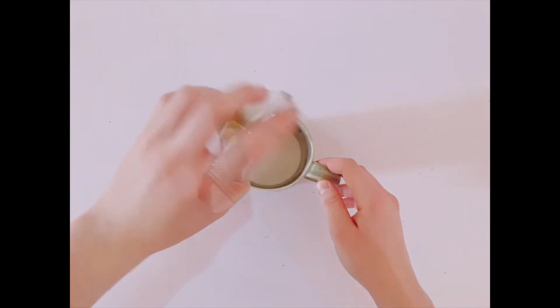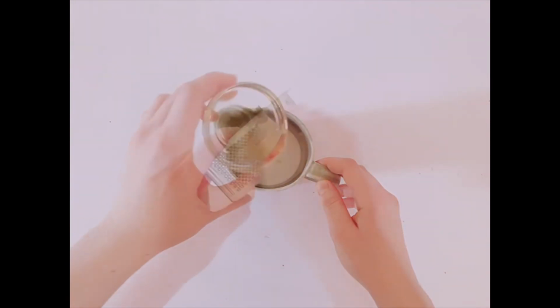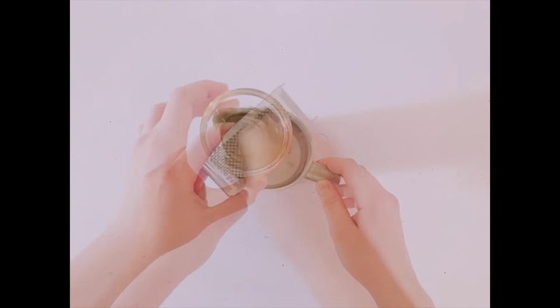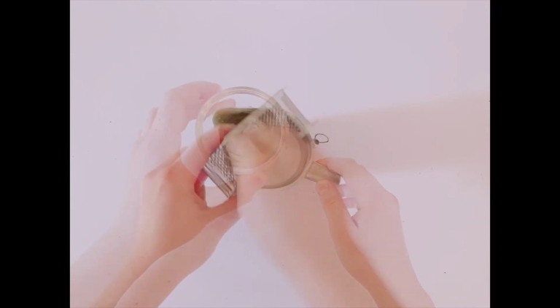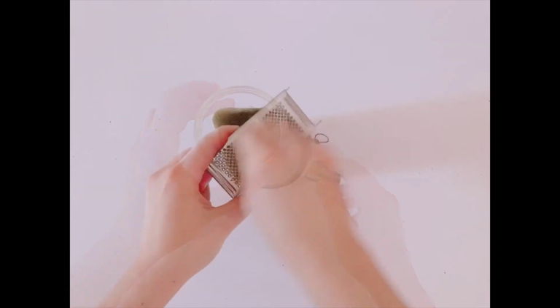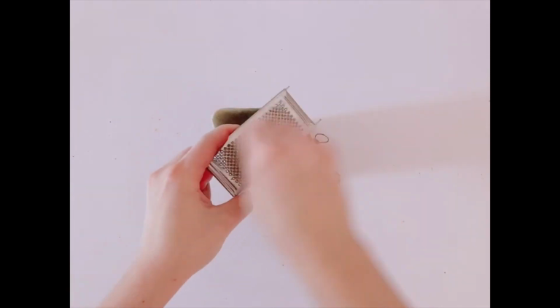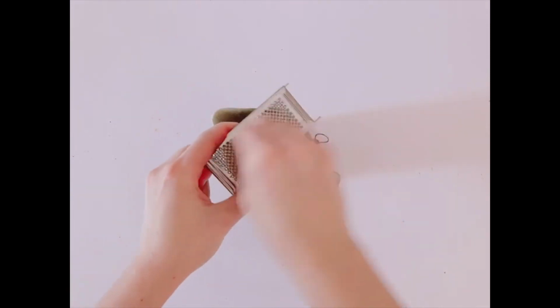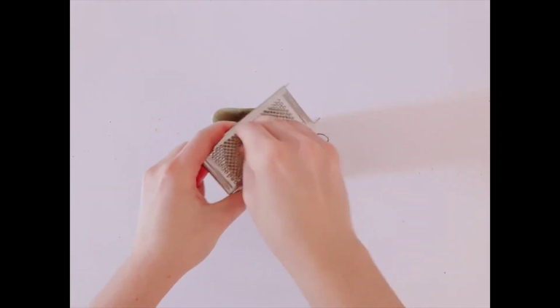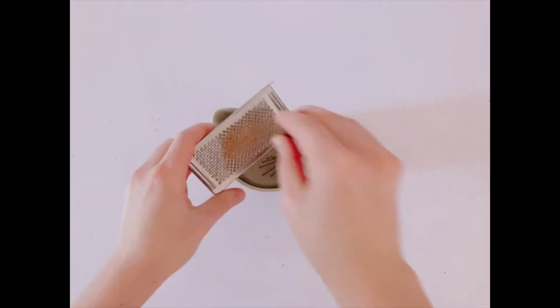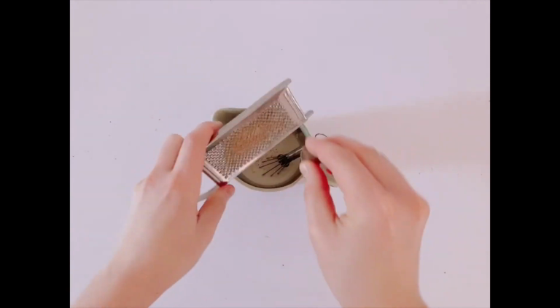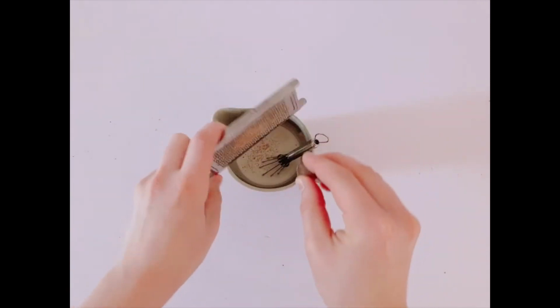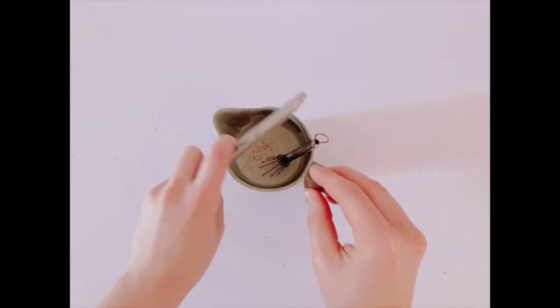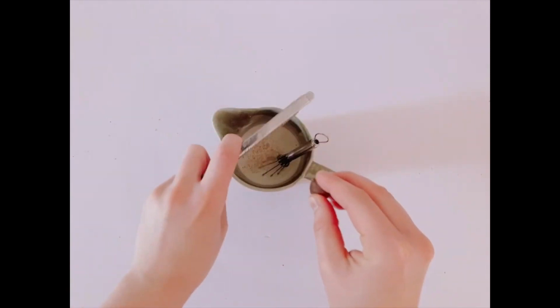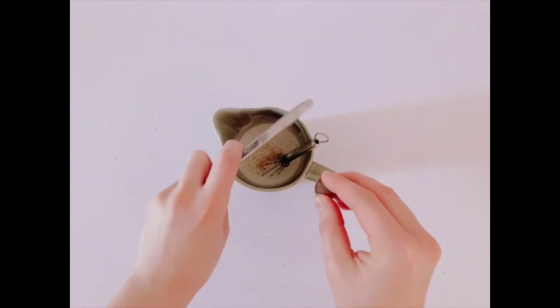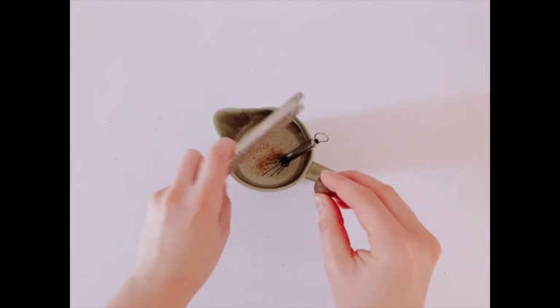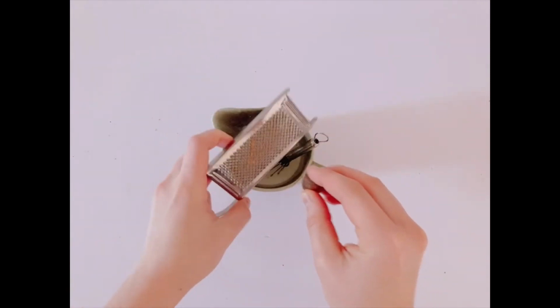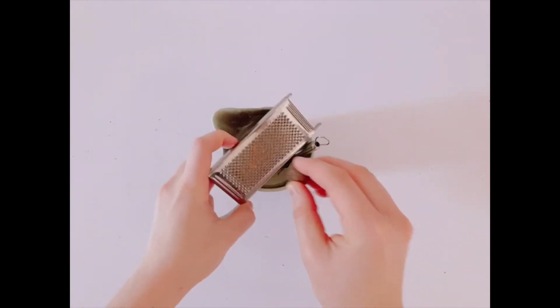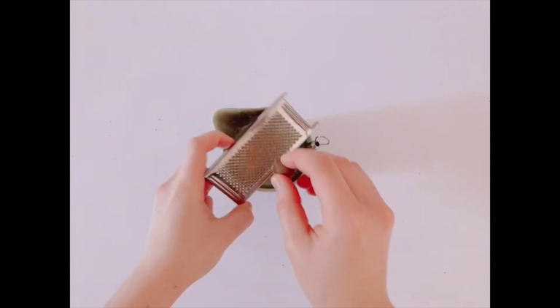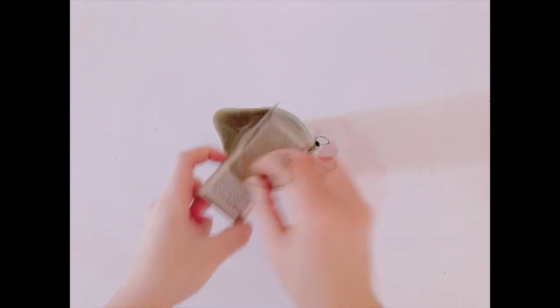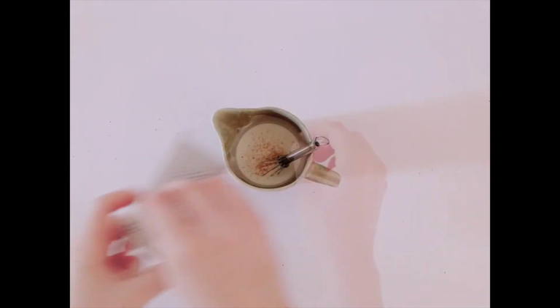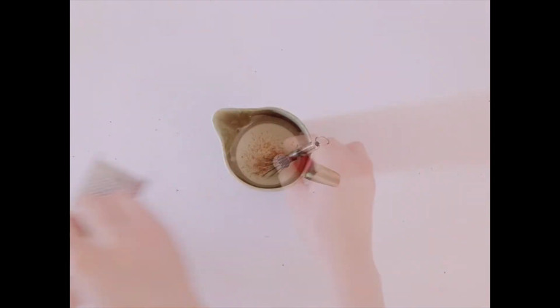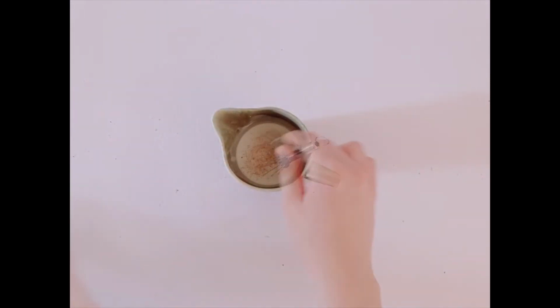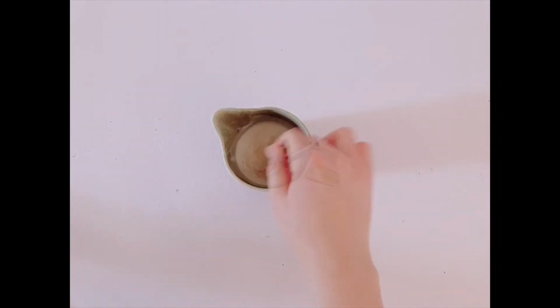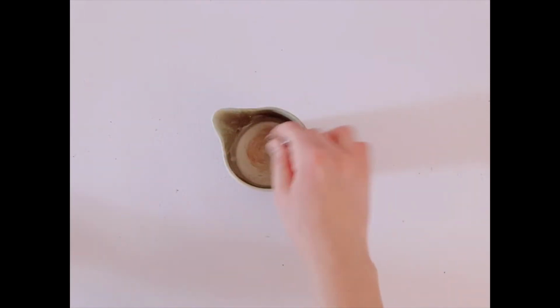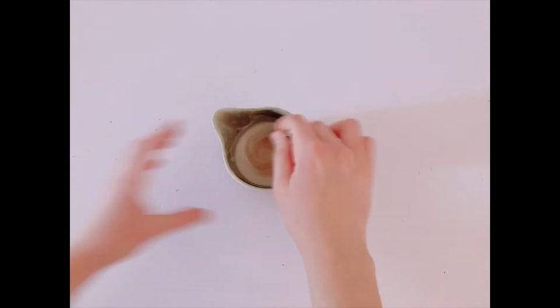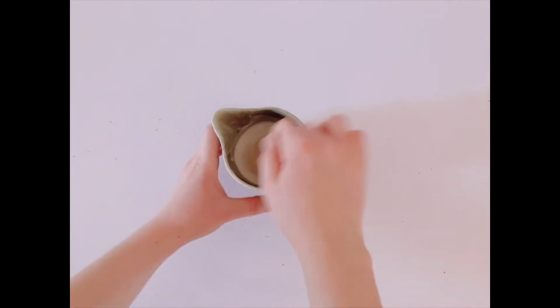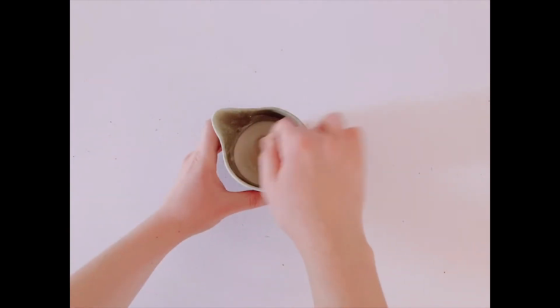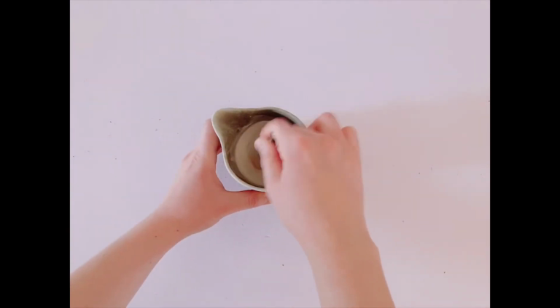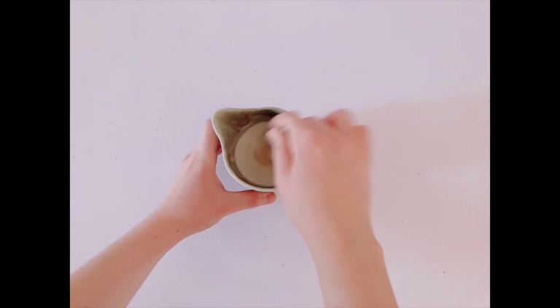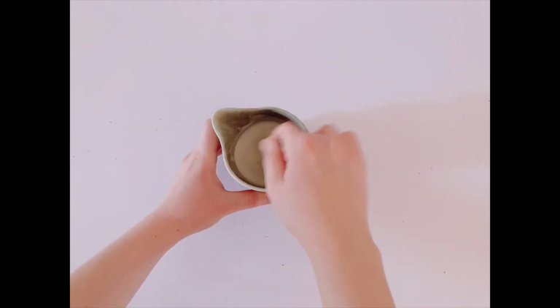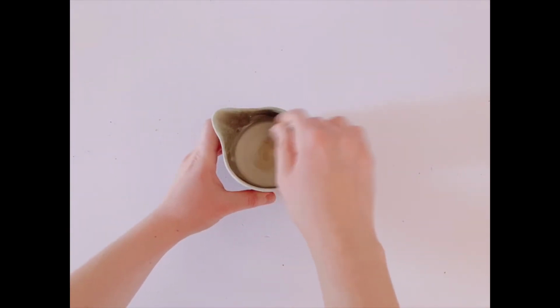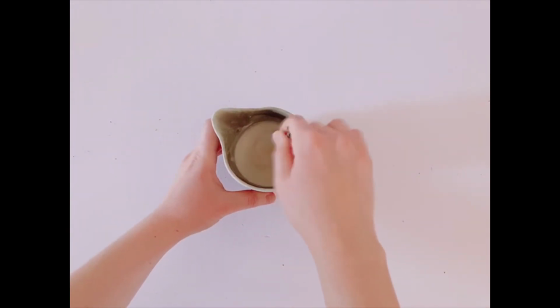While it's baking, take half a cup of cream, add a tablespoon of maple syrup and some nutmeg, and whisk it all together.